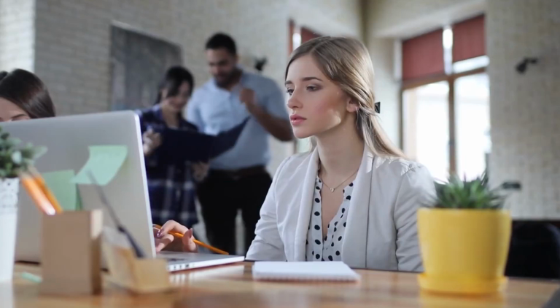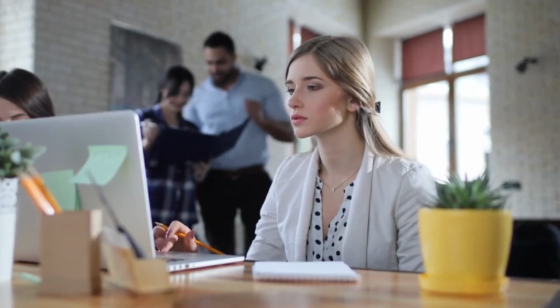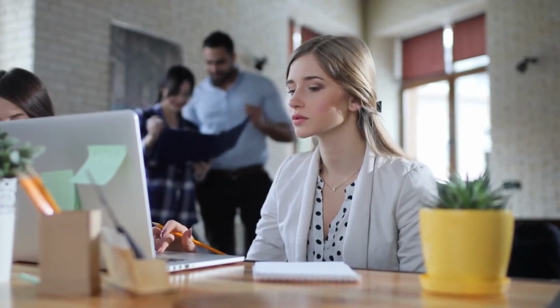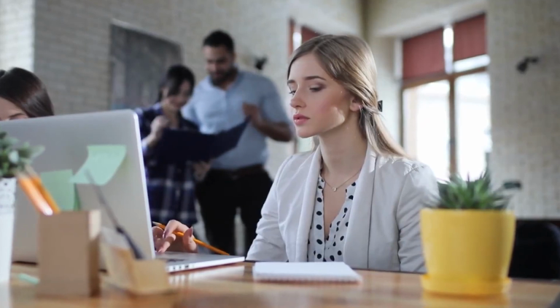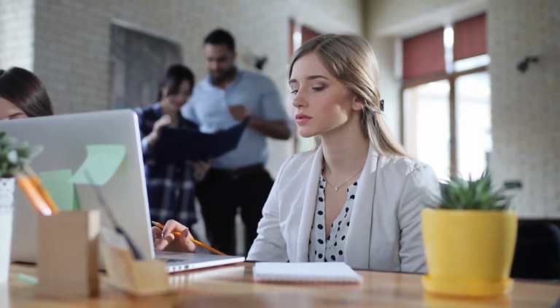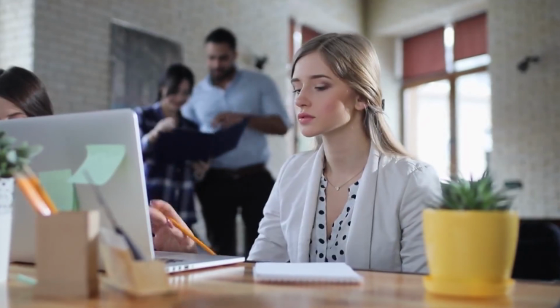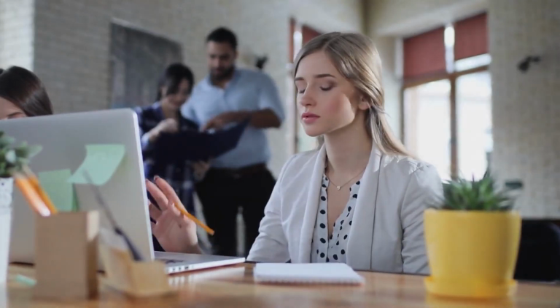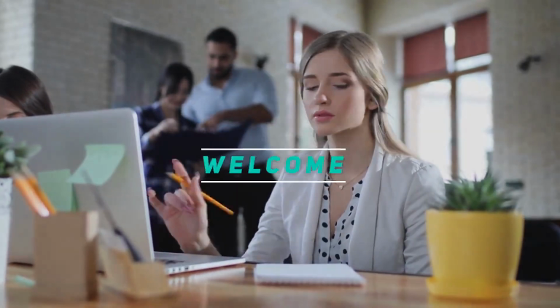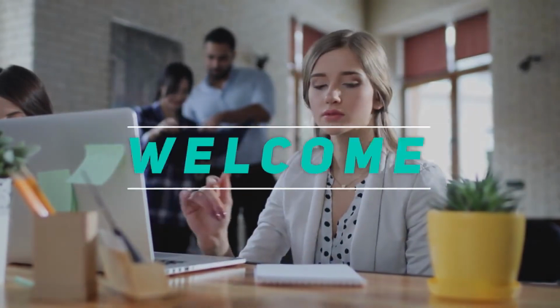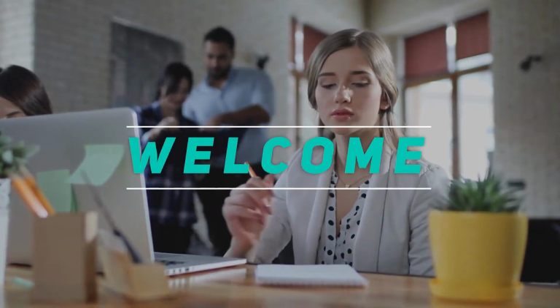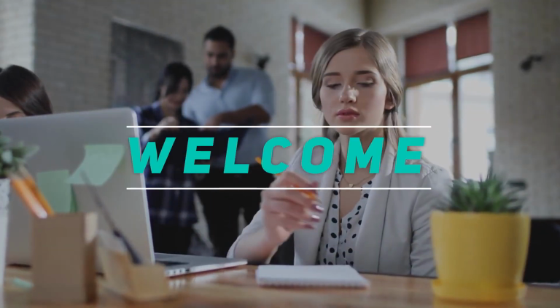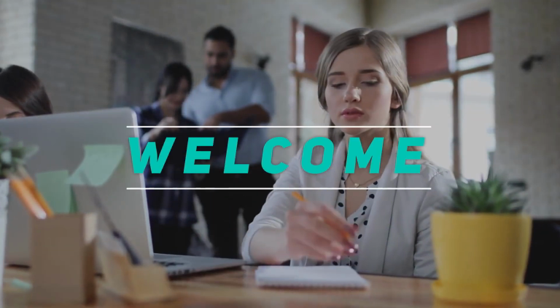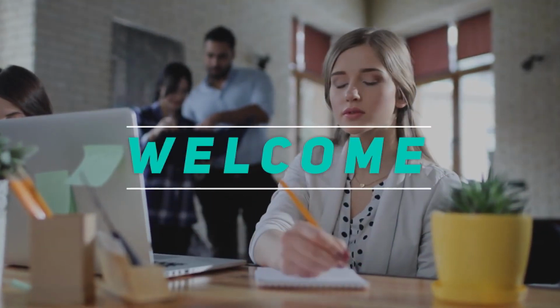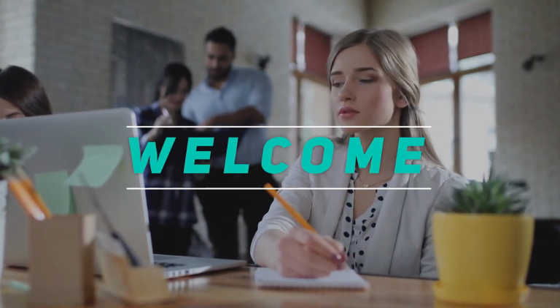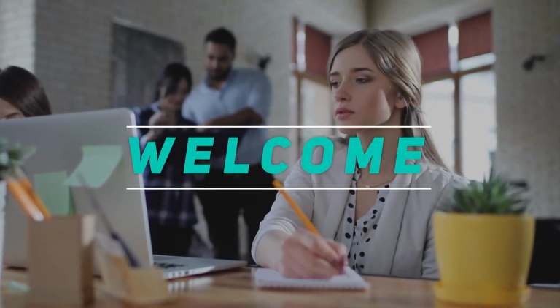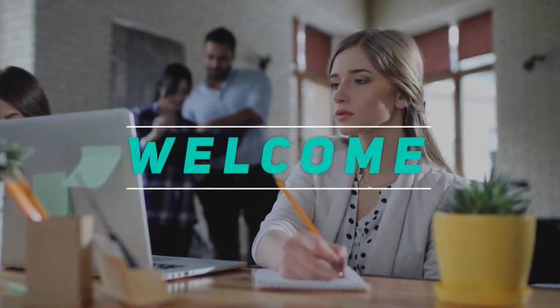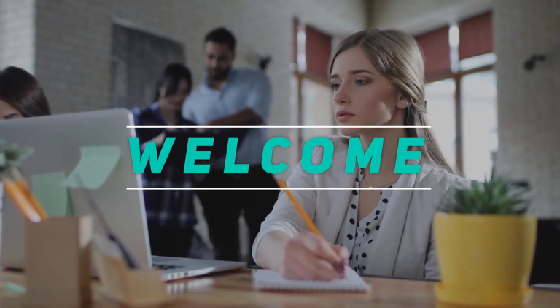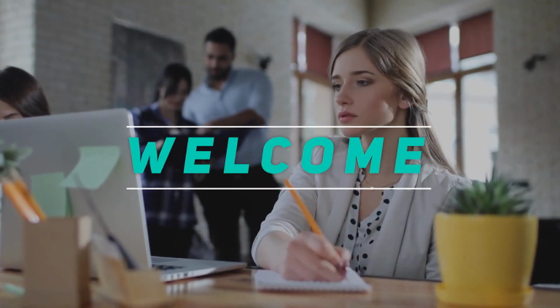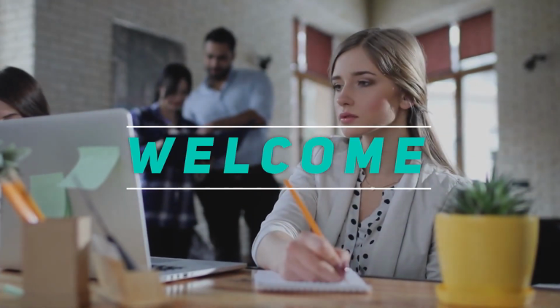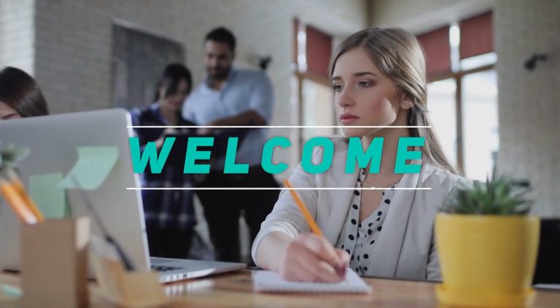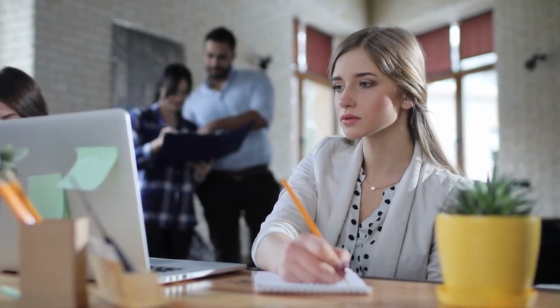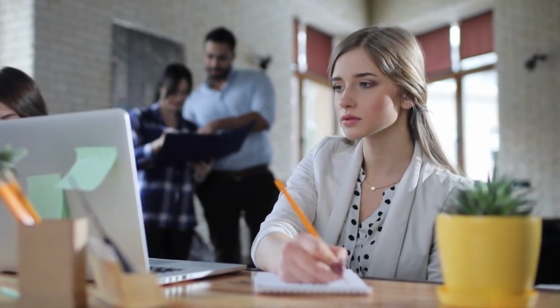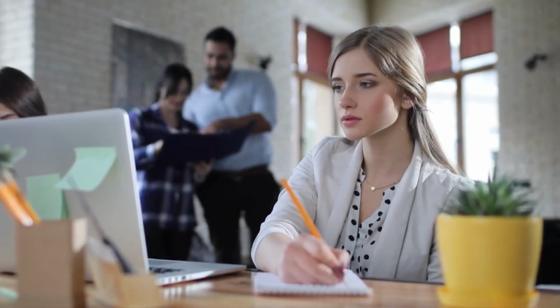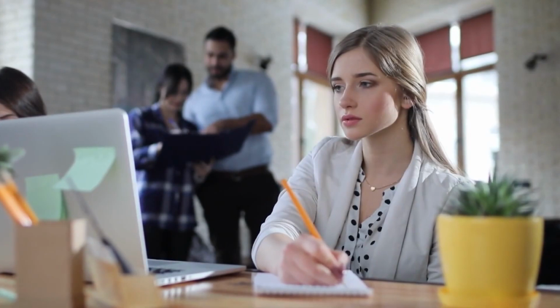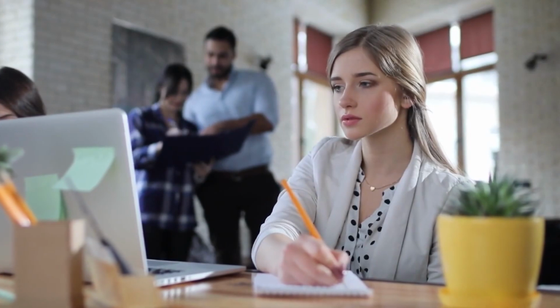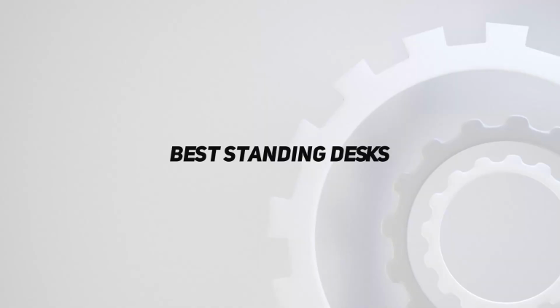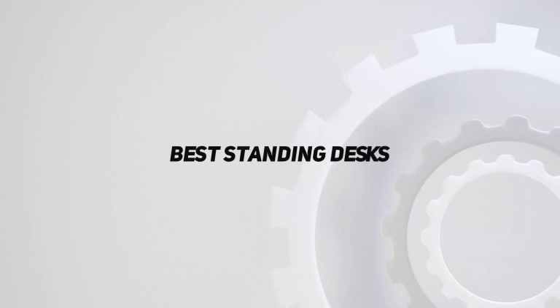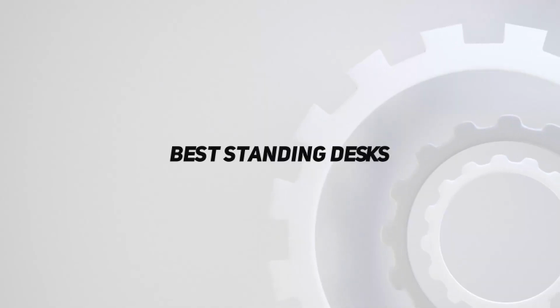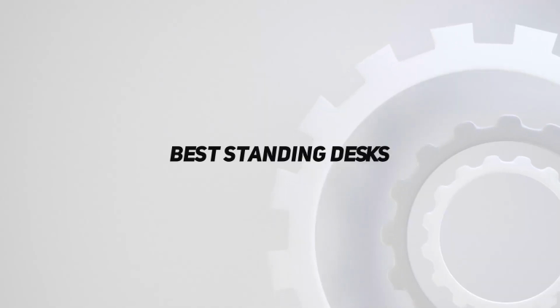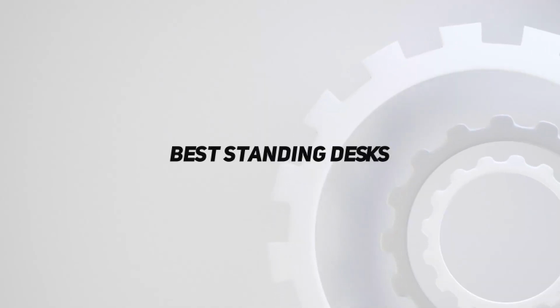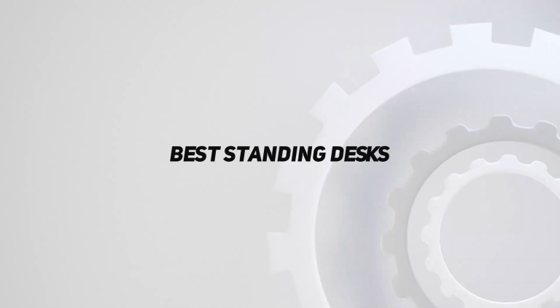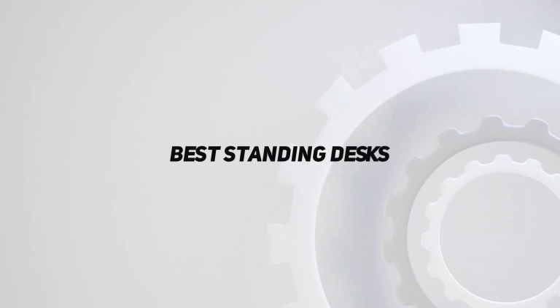Hey, welcome back to my channel. In this video, I'm gonna talk about the top 5 best standing desks.